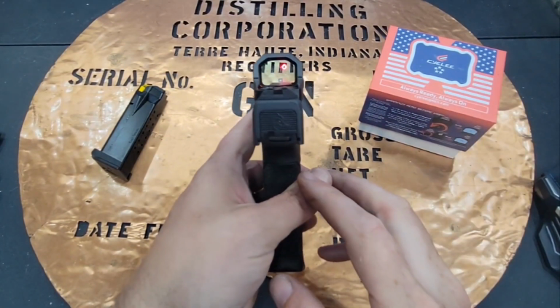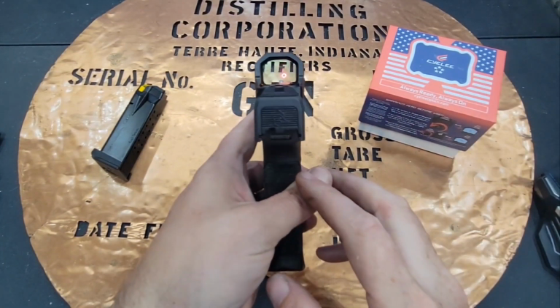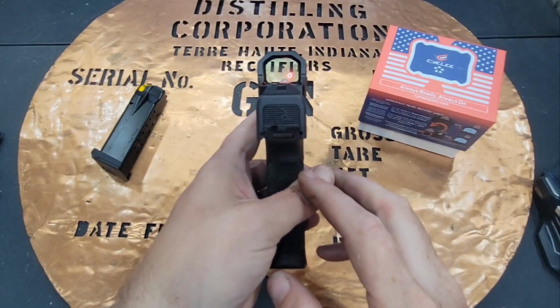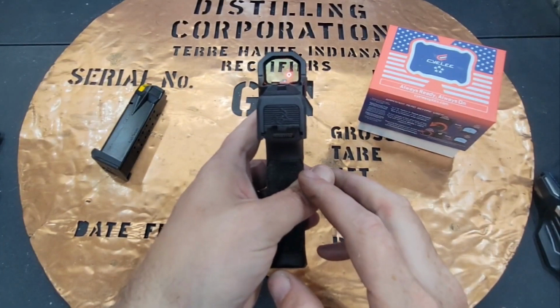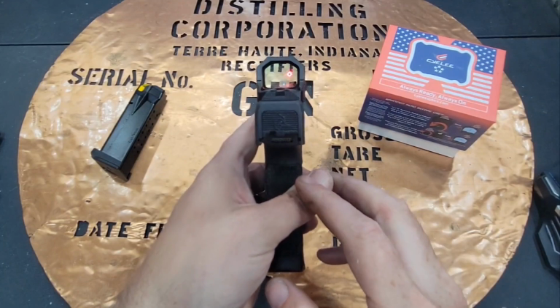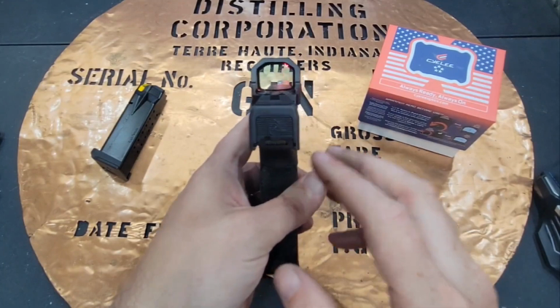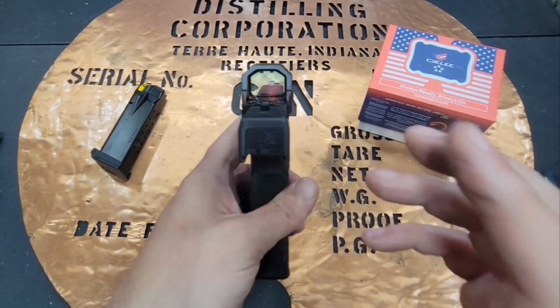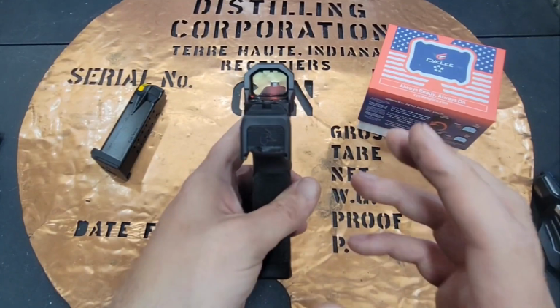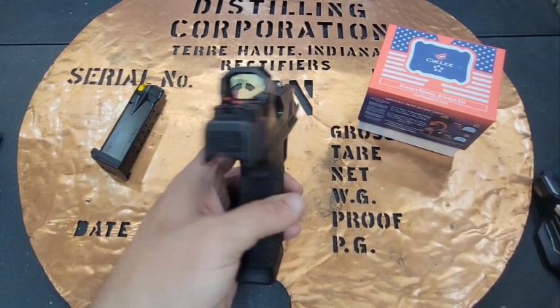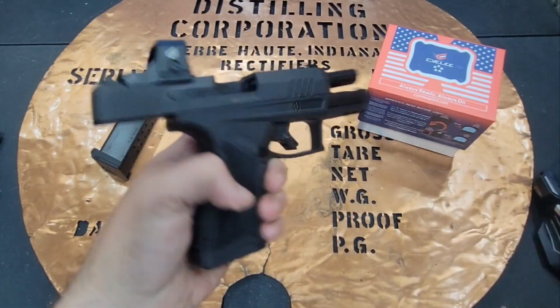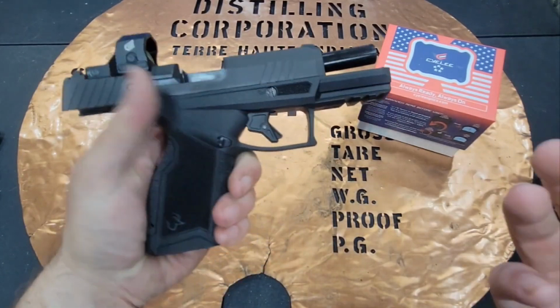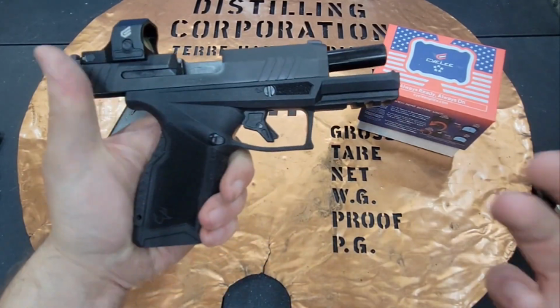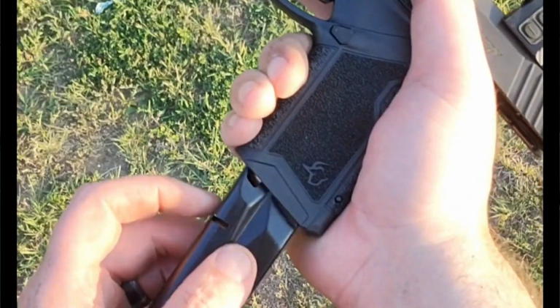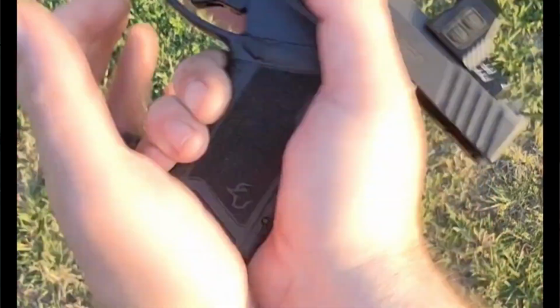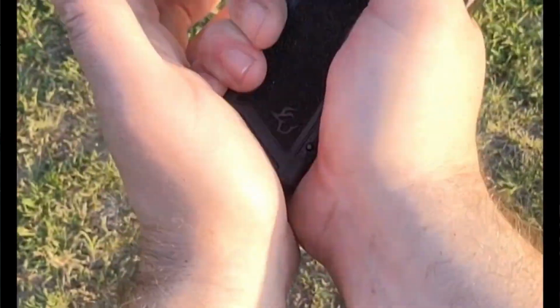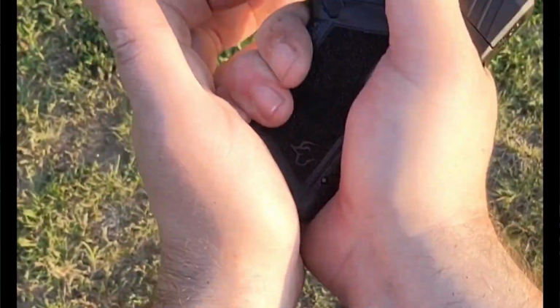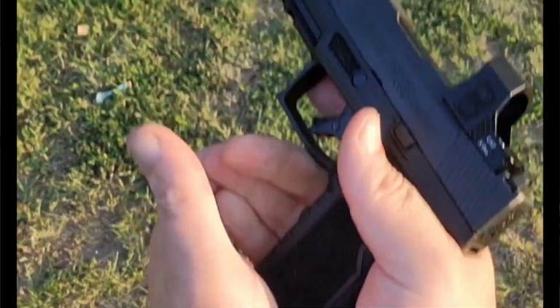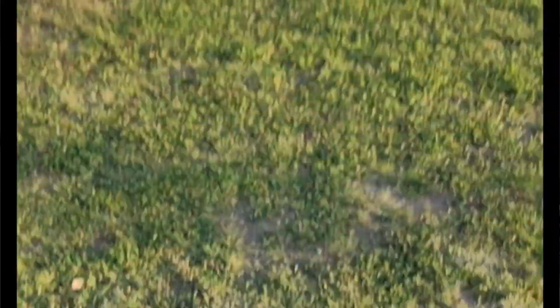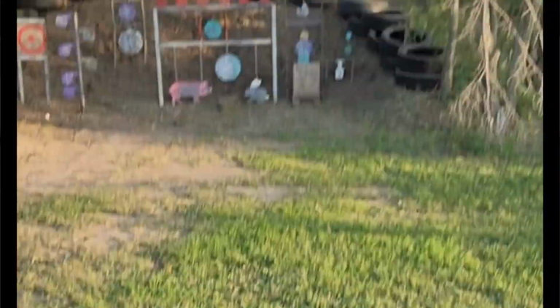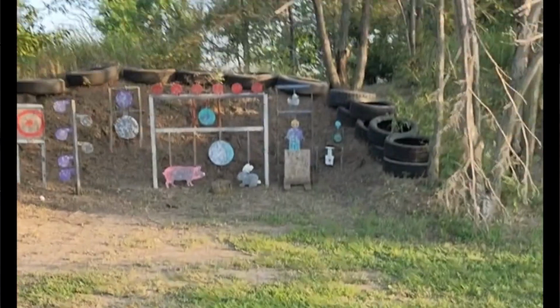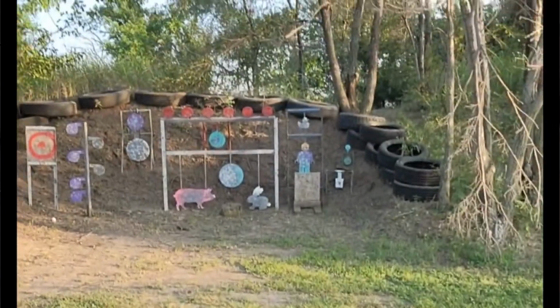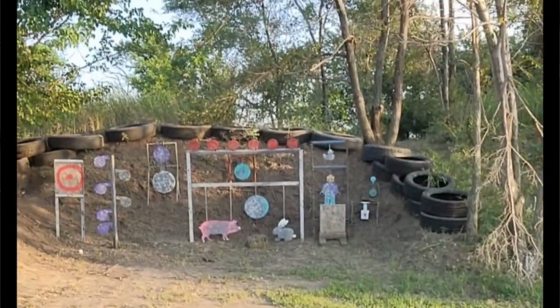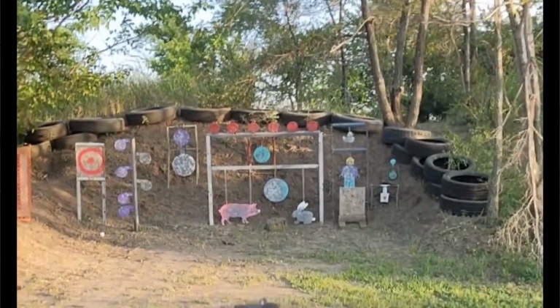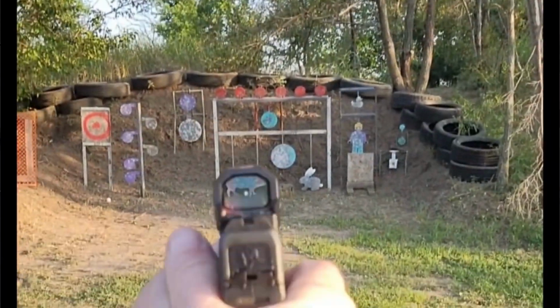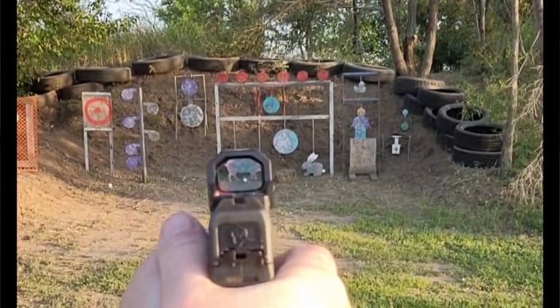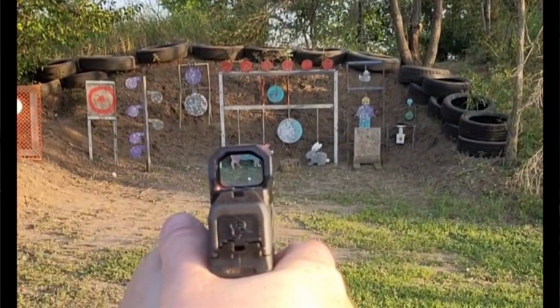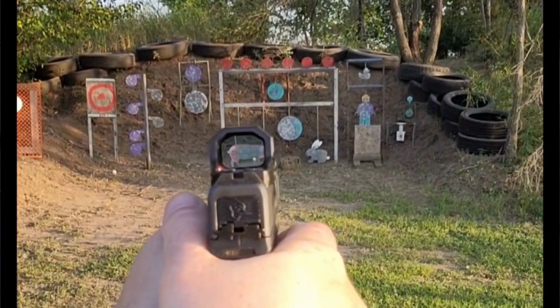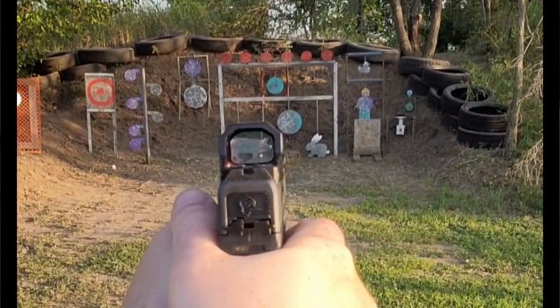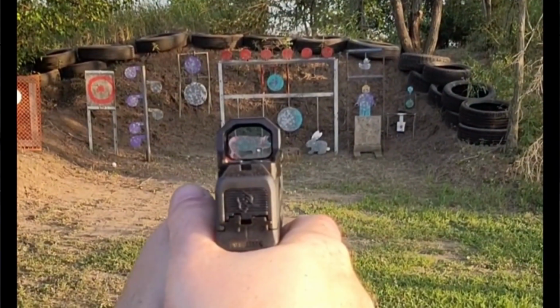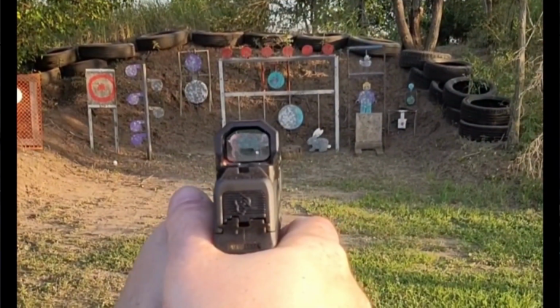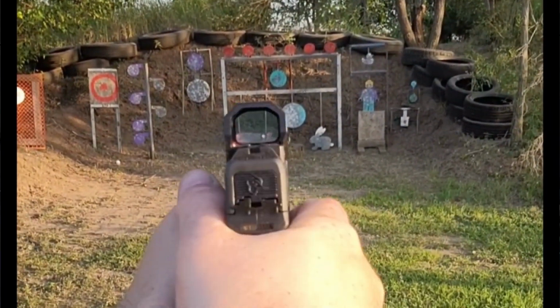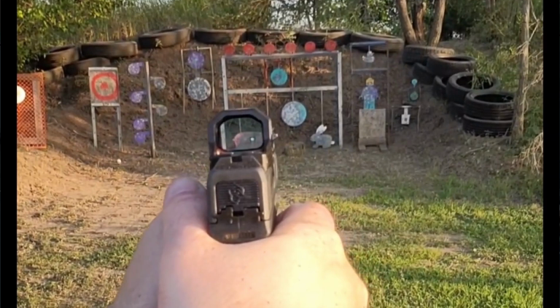These micro dot windows aren't the biggest because the dot is on a really small gun.